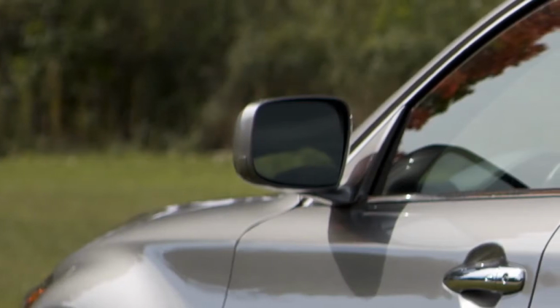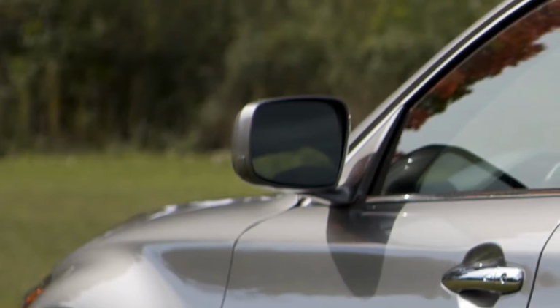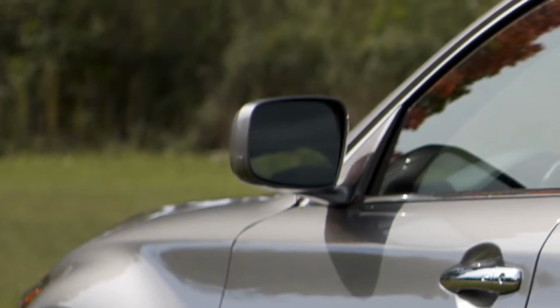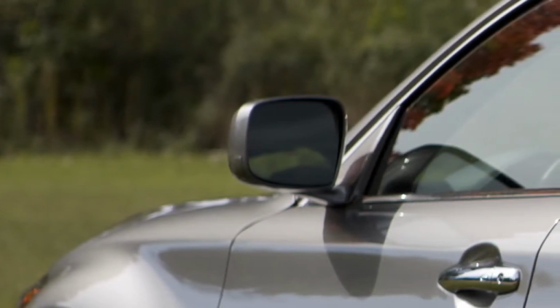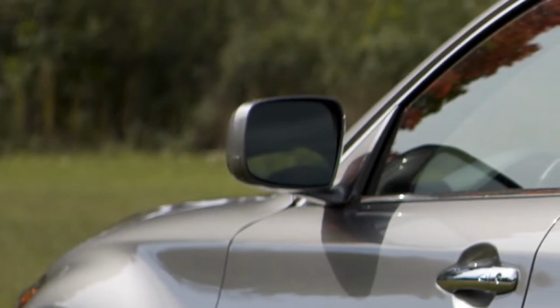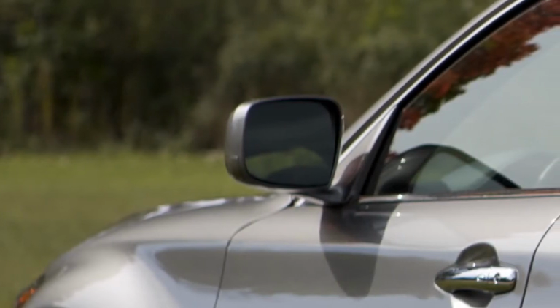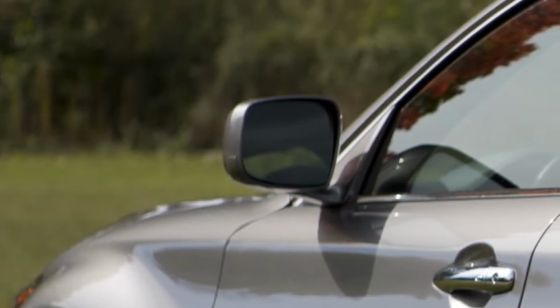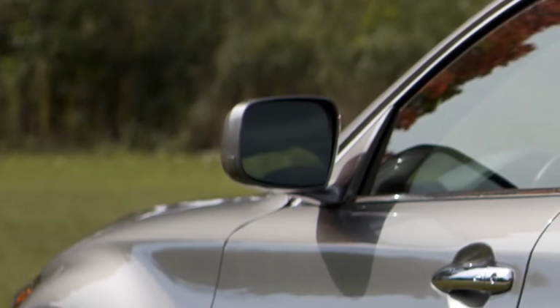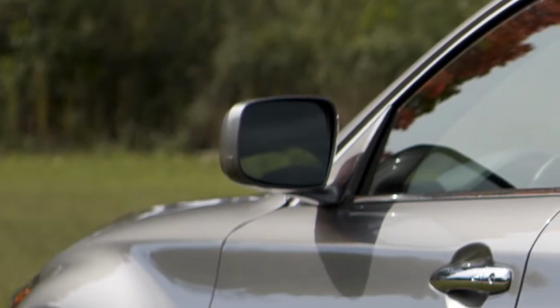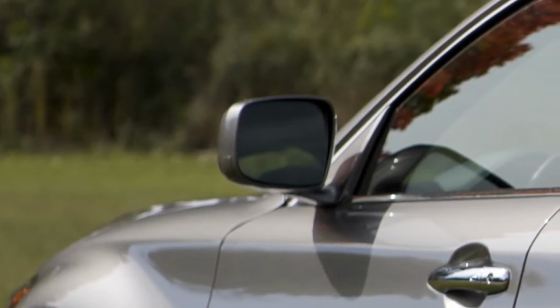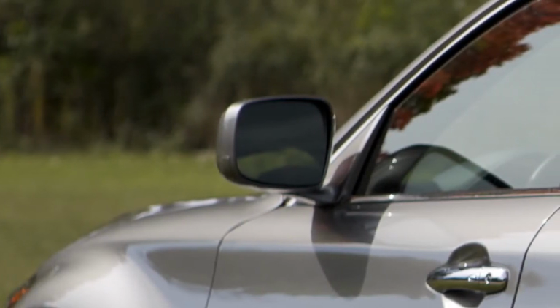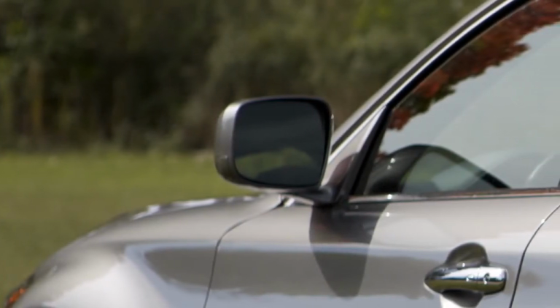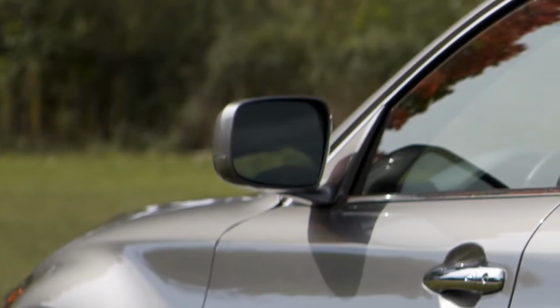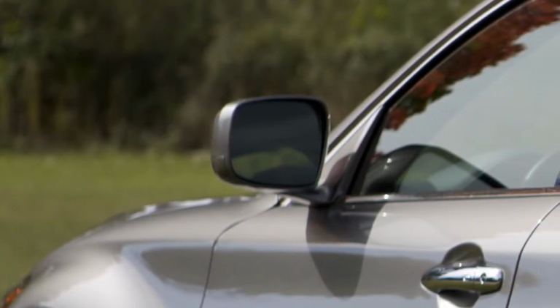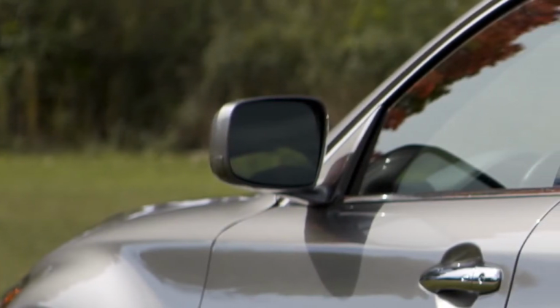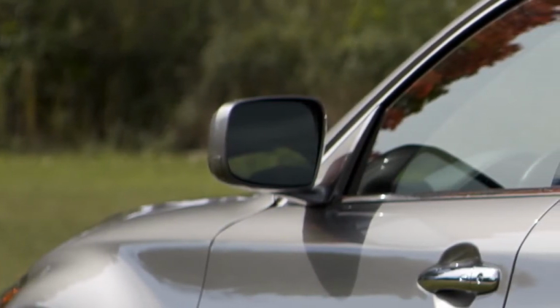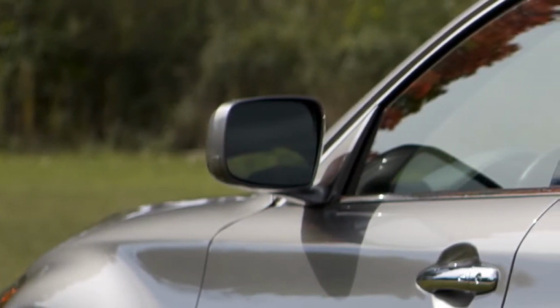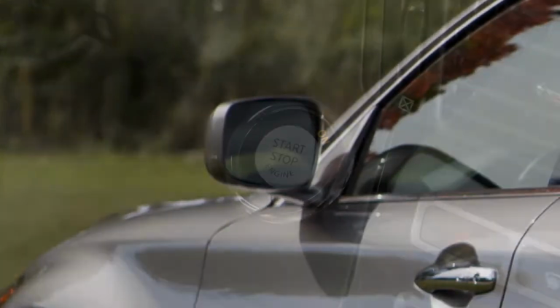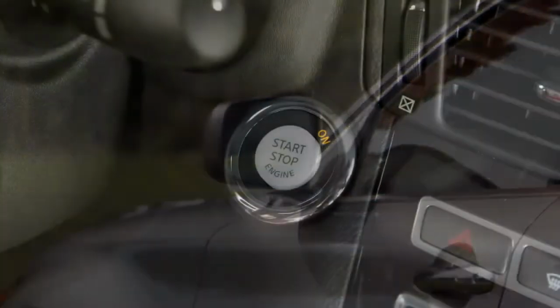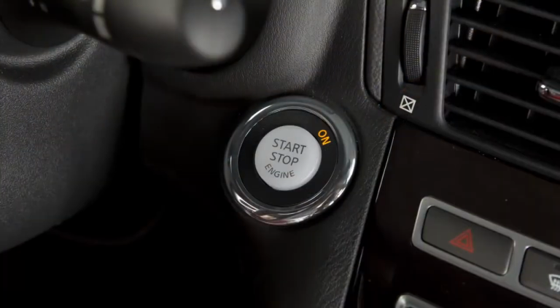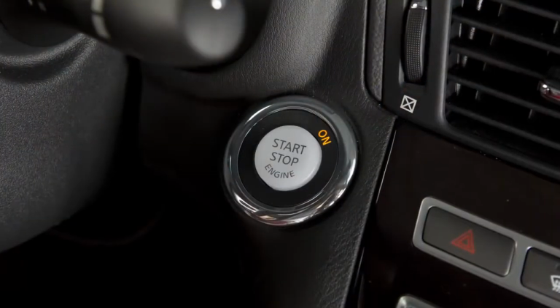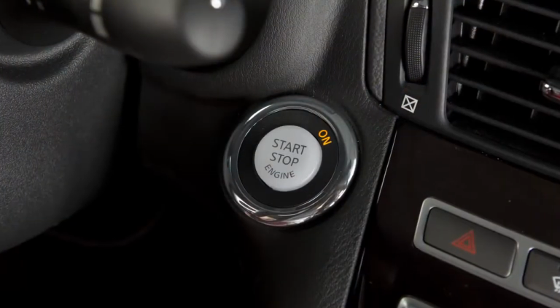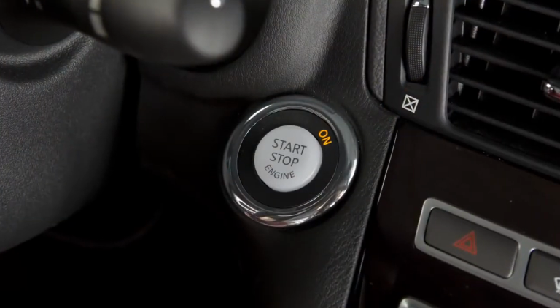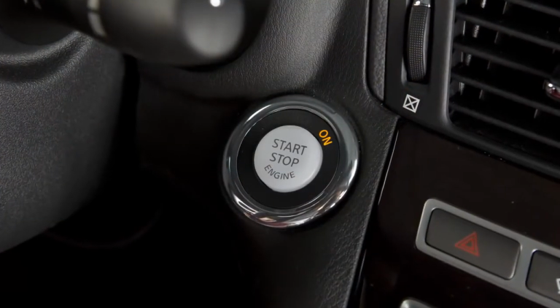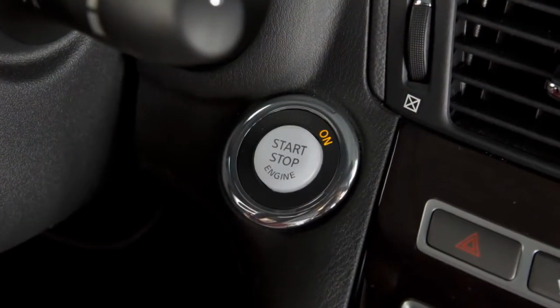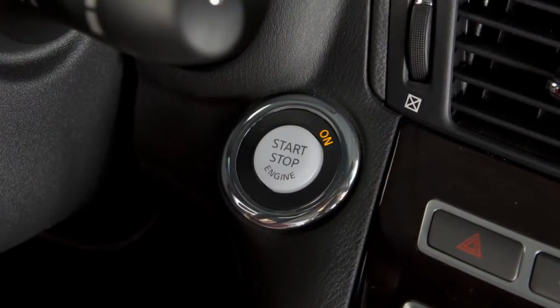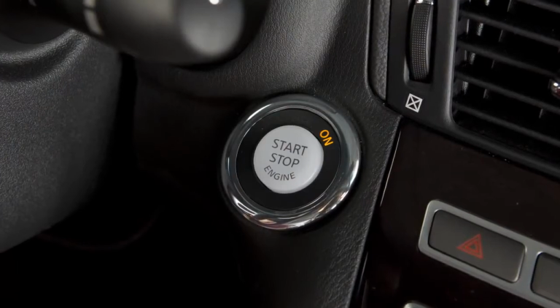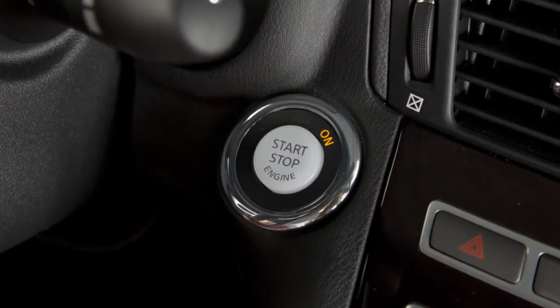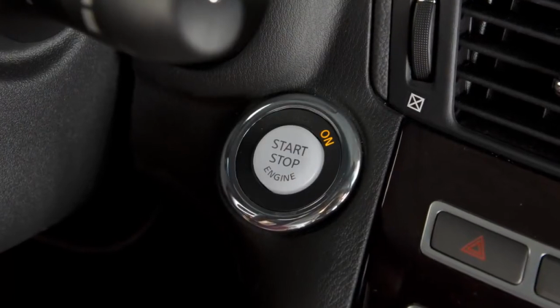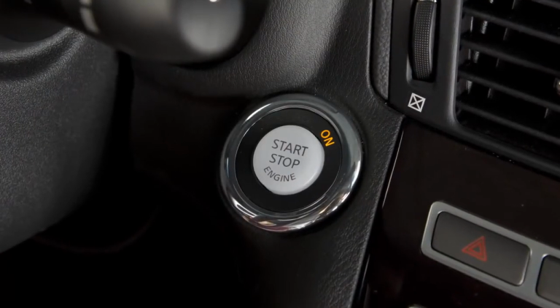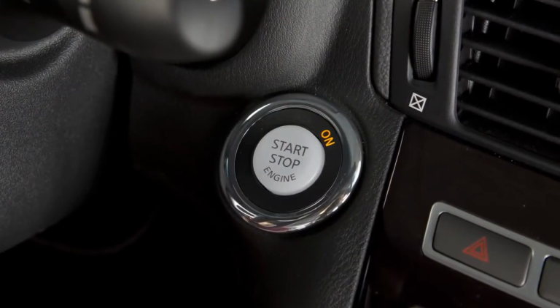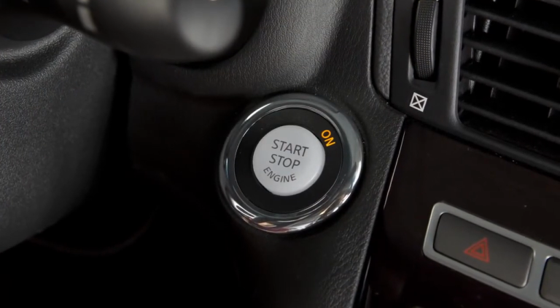The anti-glare system will be automatically turned on when you push the ignition switch to the on position.